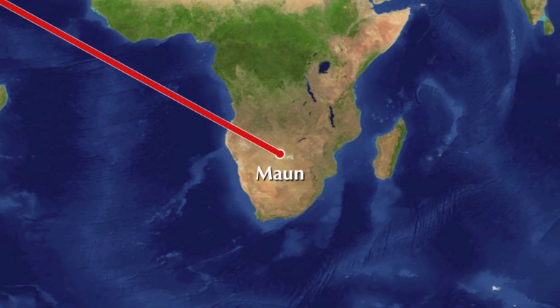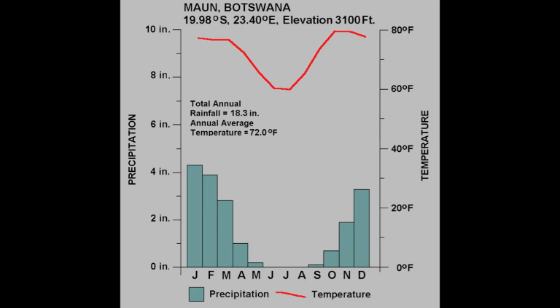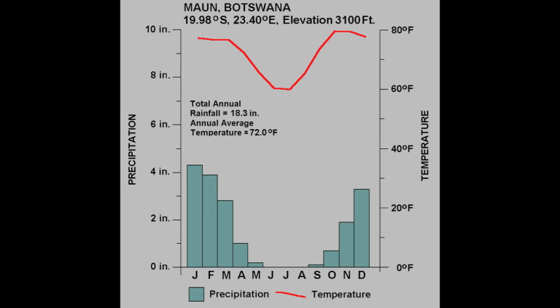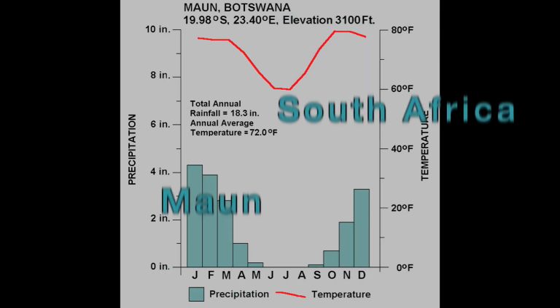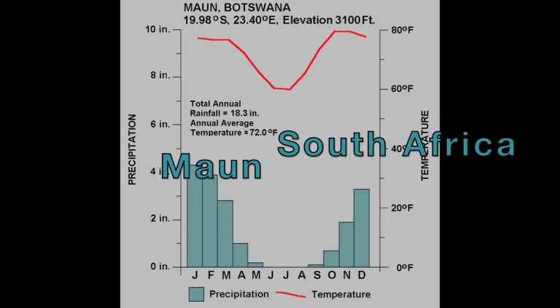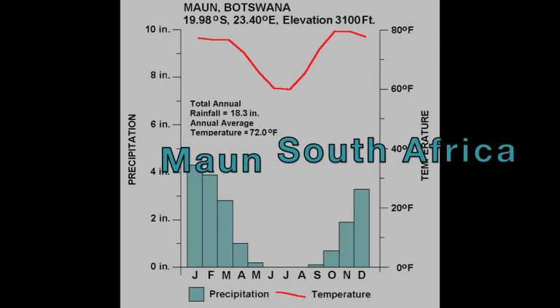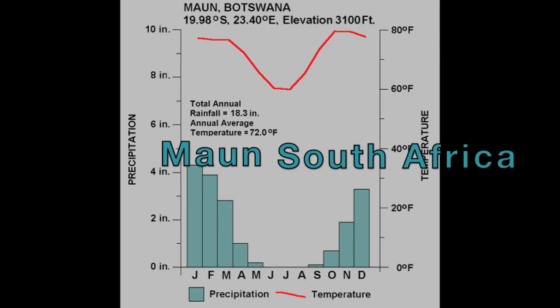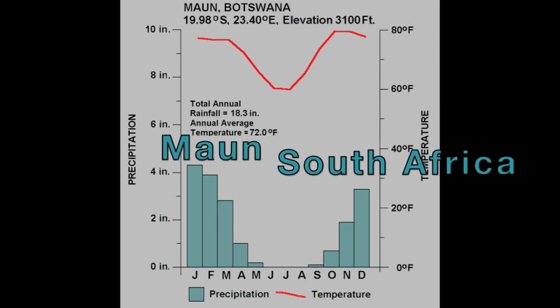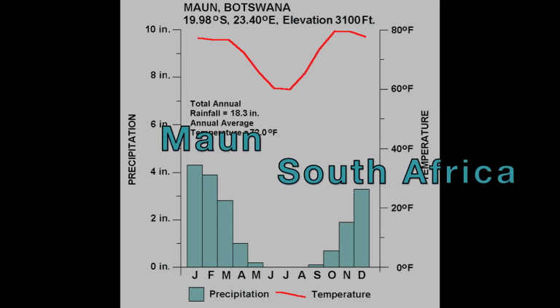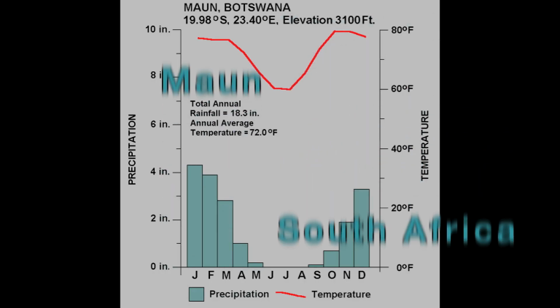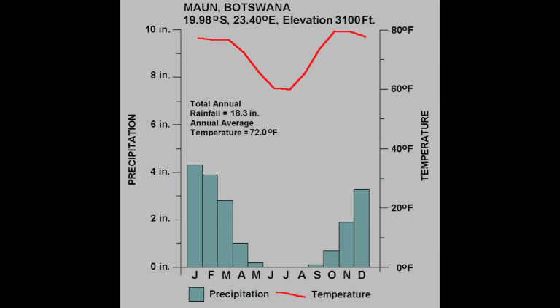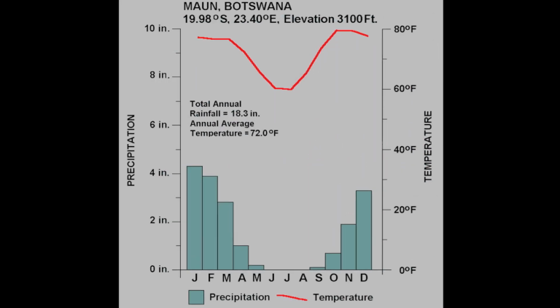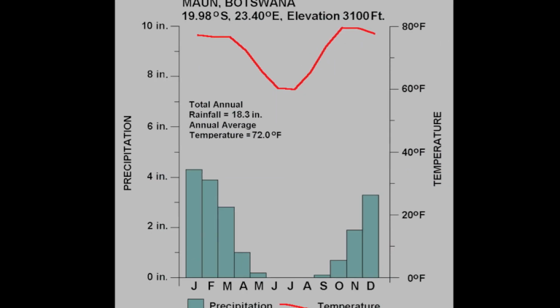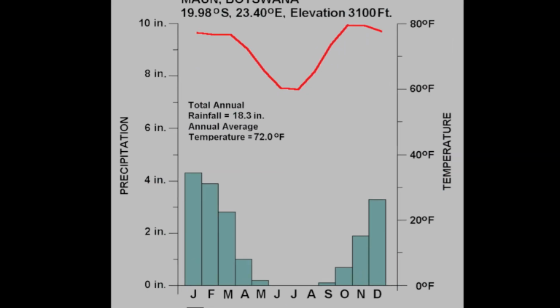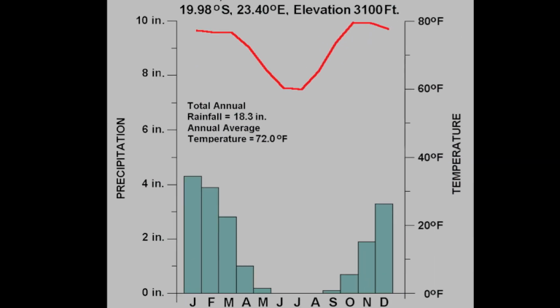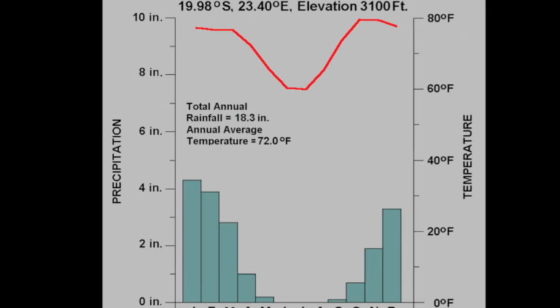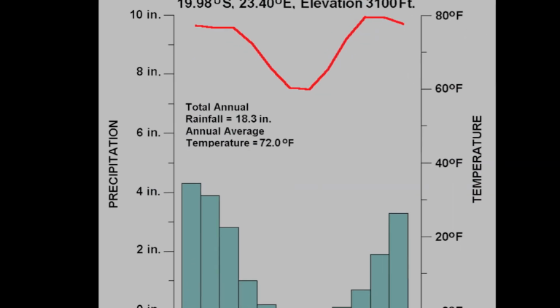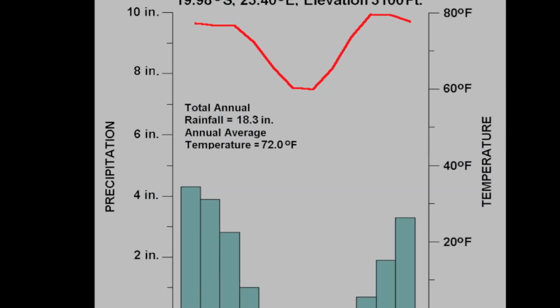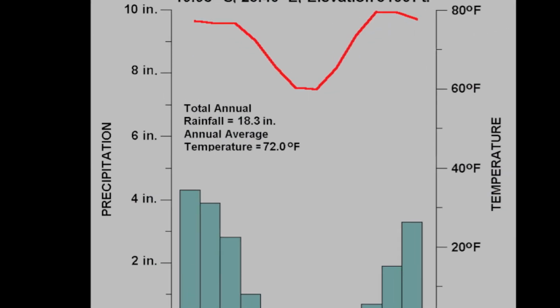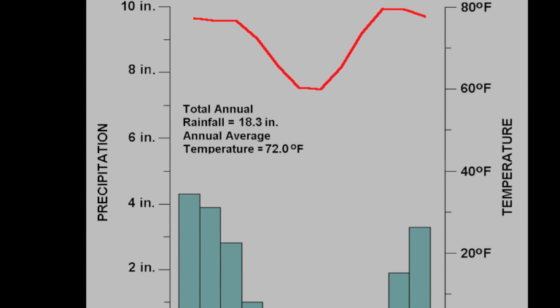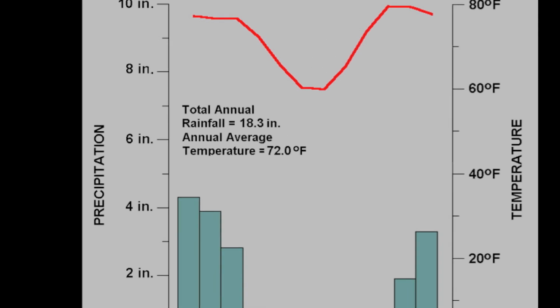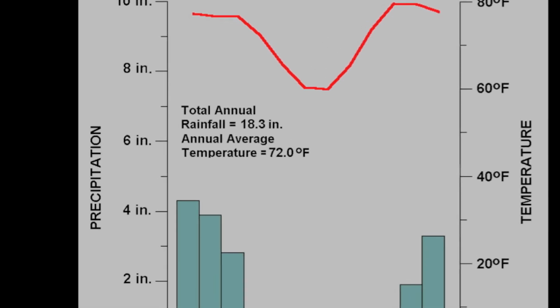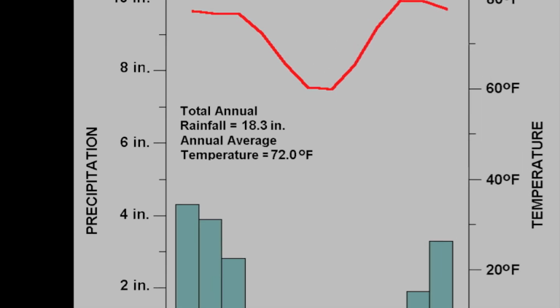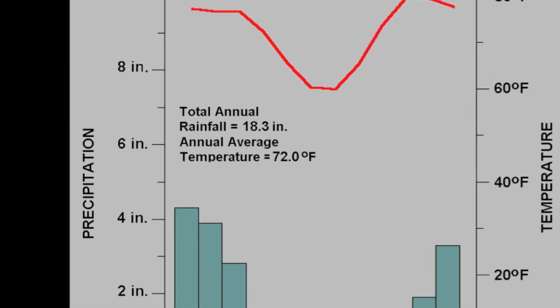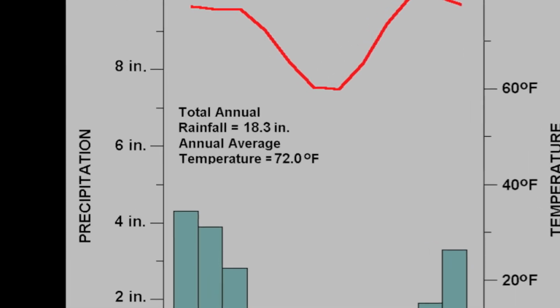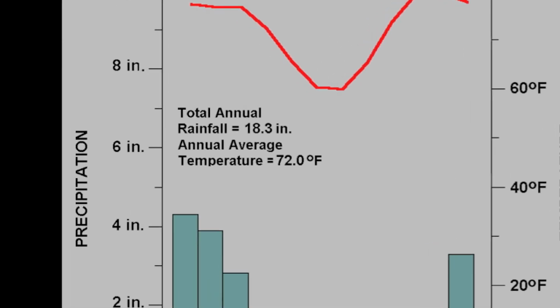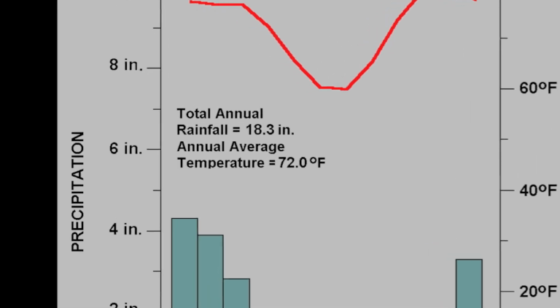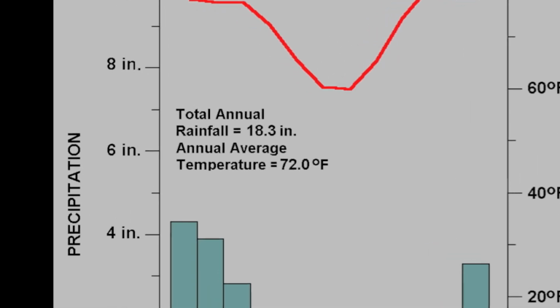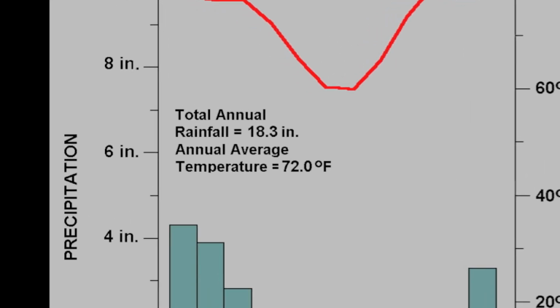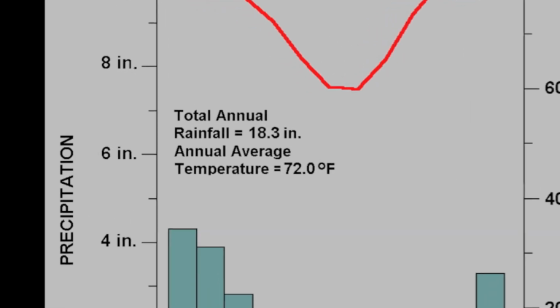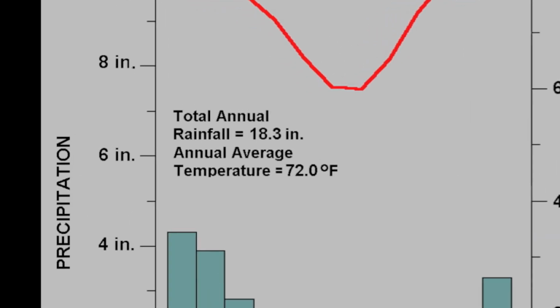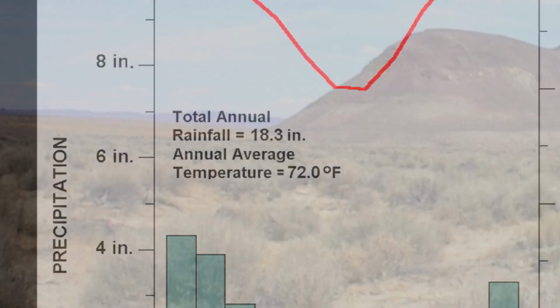In Maan, South Africa, the annual rainfall is 18.3 inches and a temperature of 72 degrees Fahrenheit.